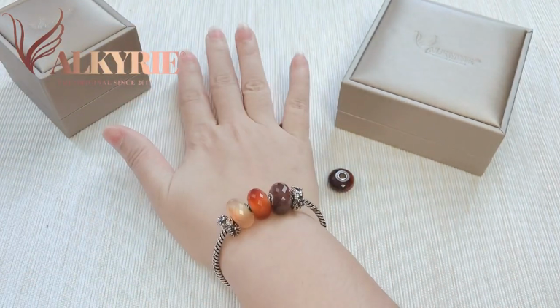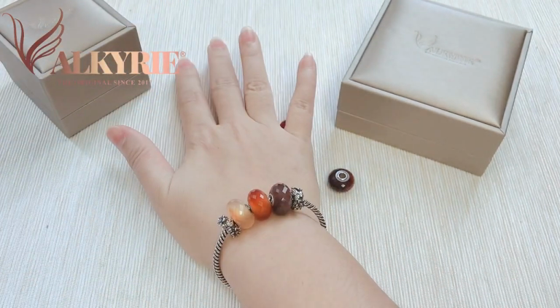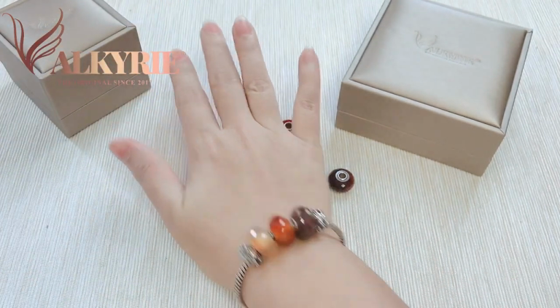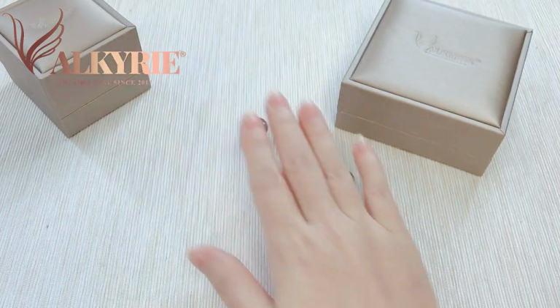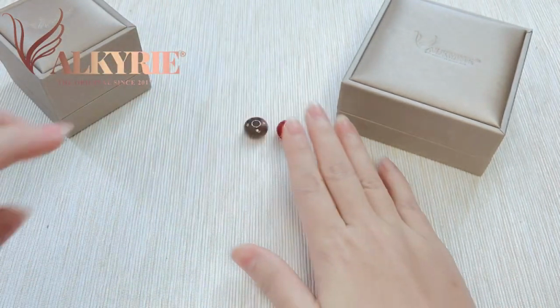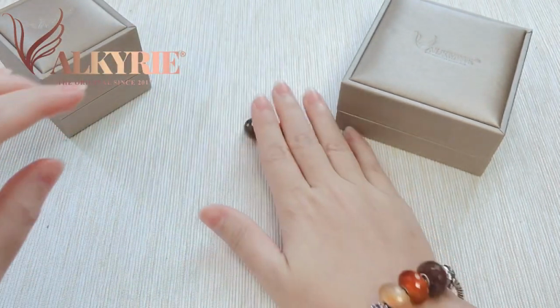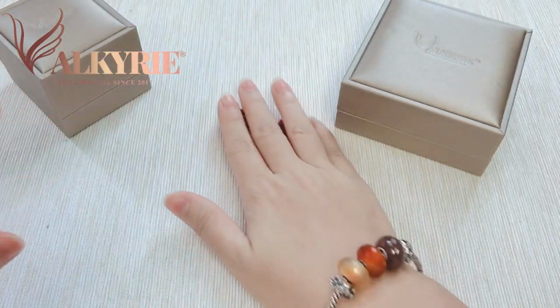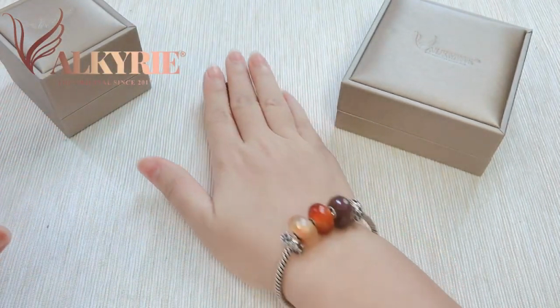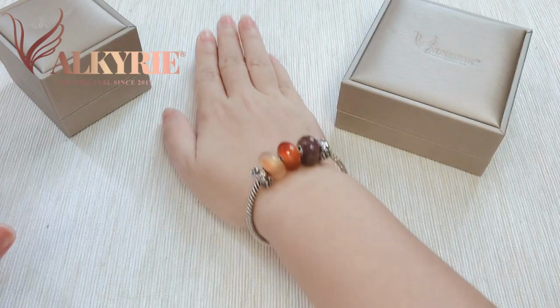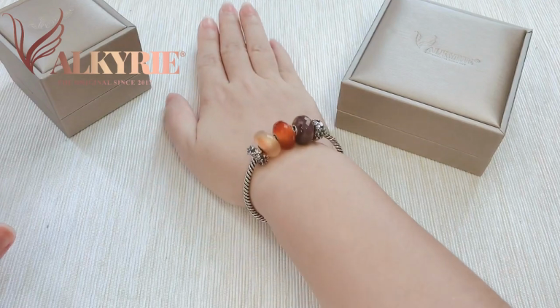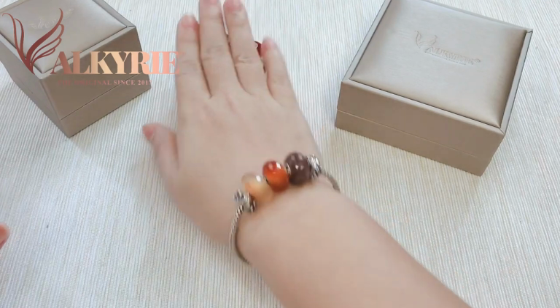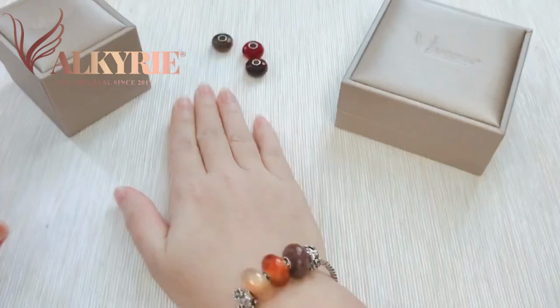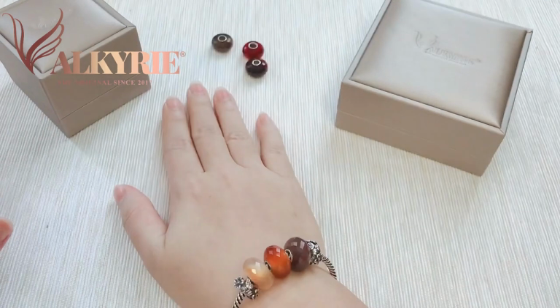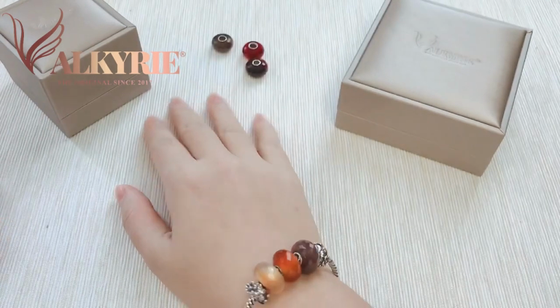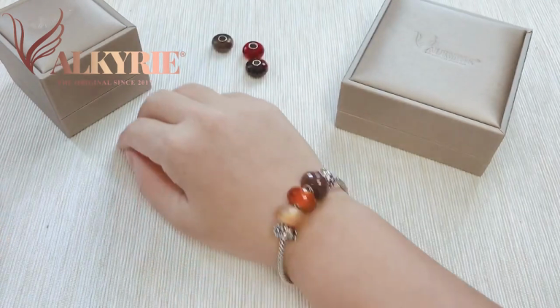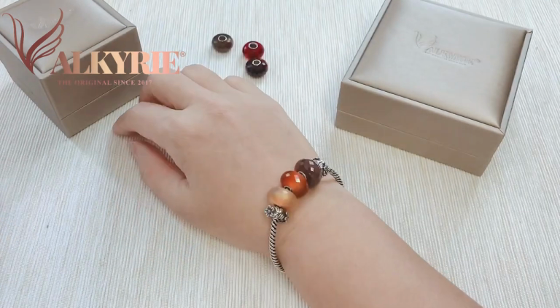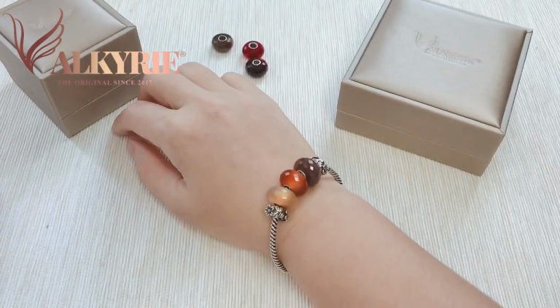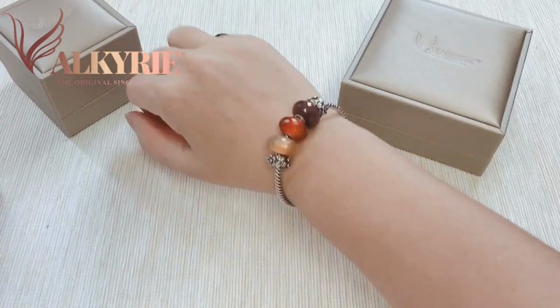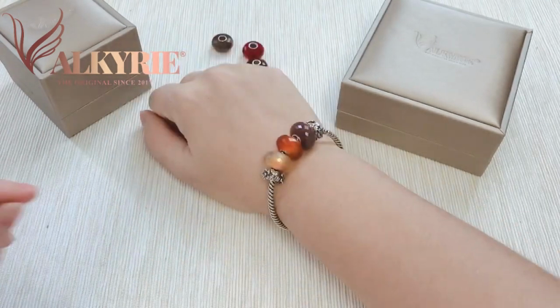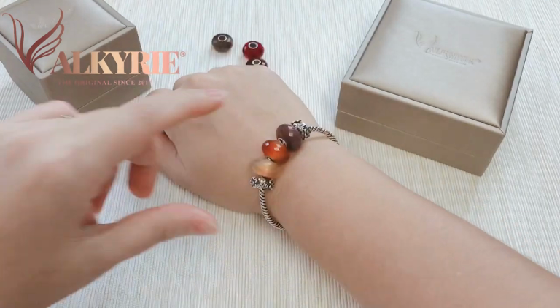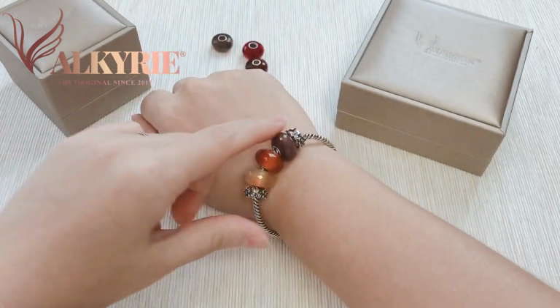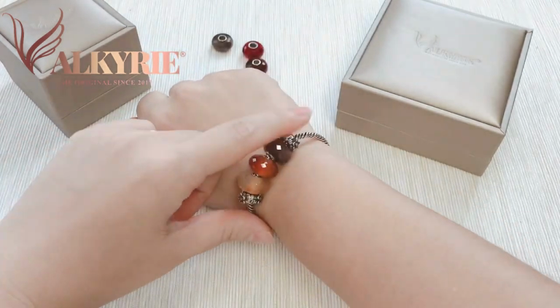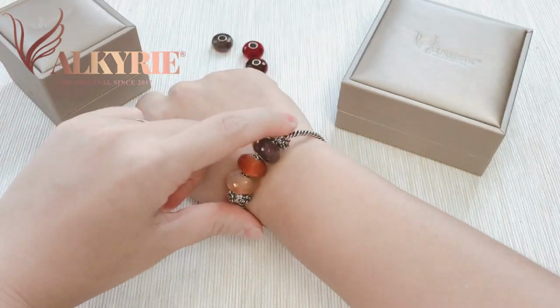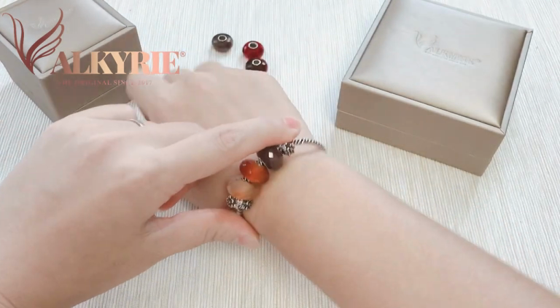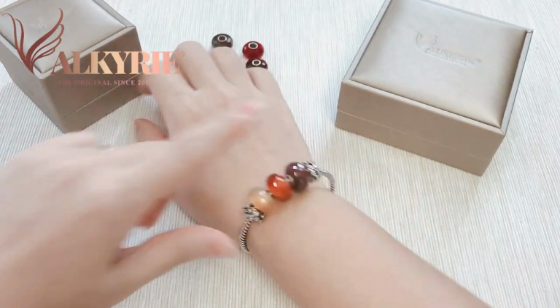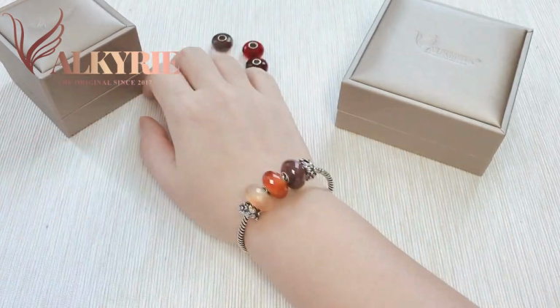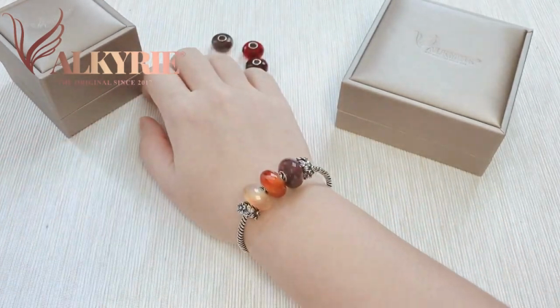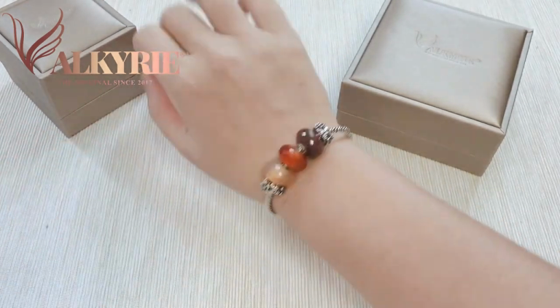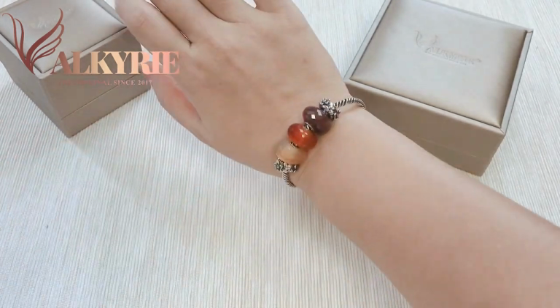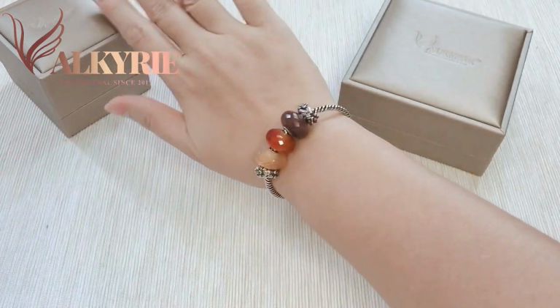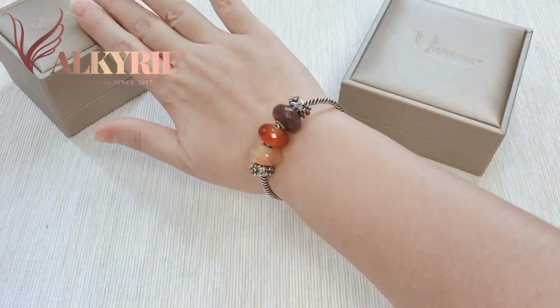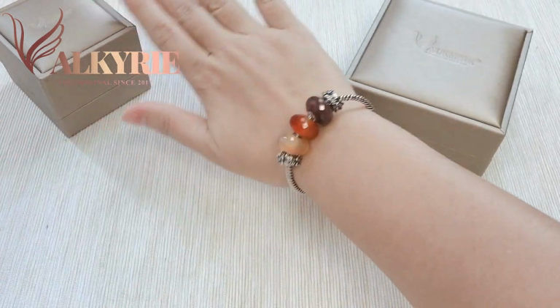I'll put it aside now. So, what do you think about this bangle?